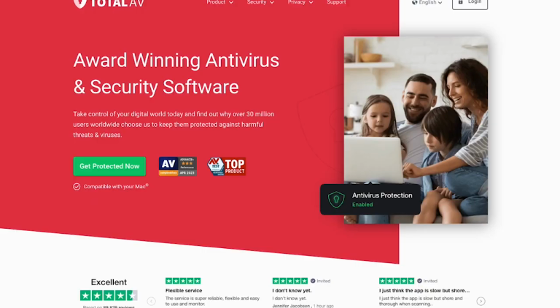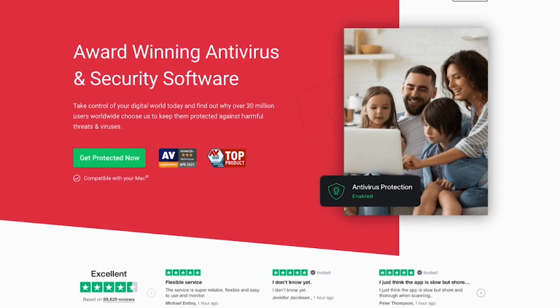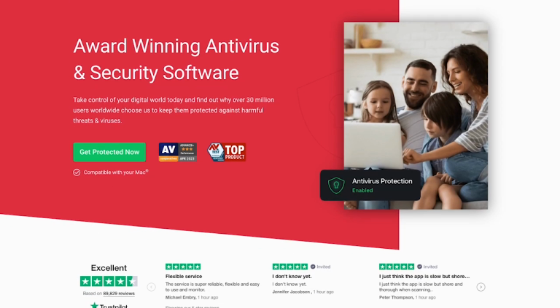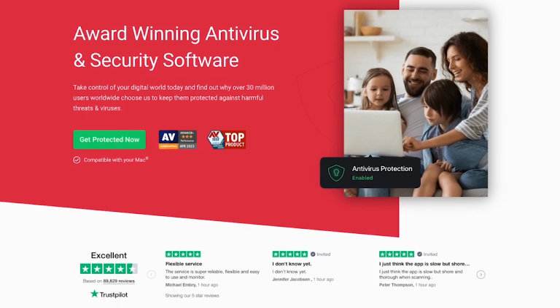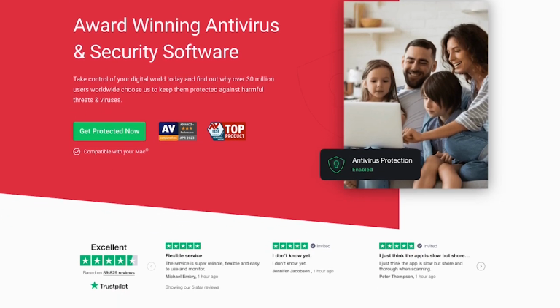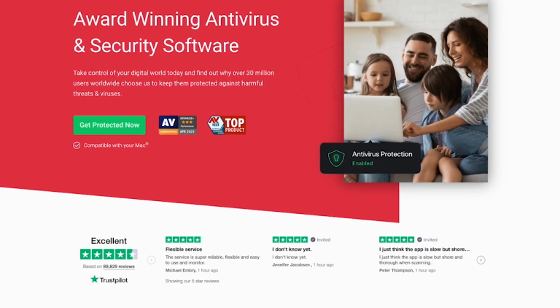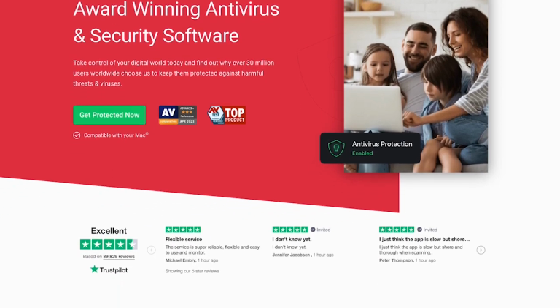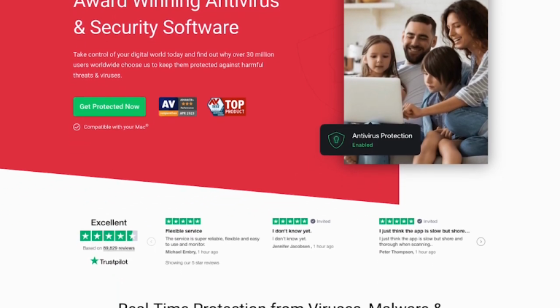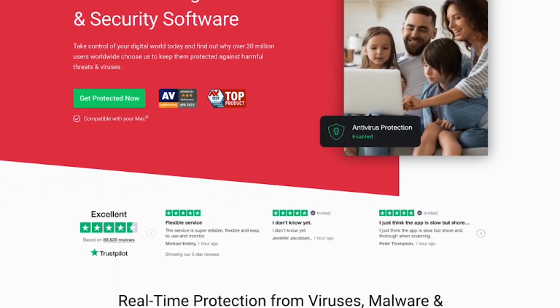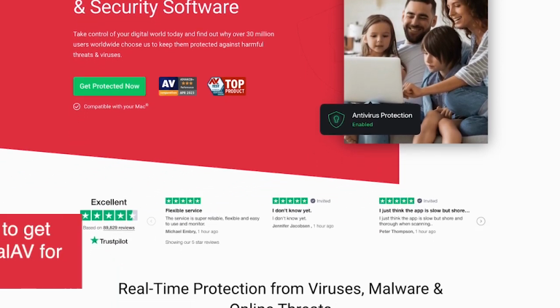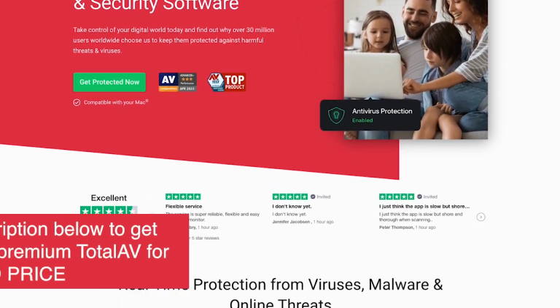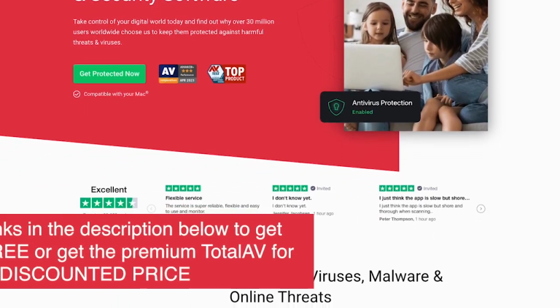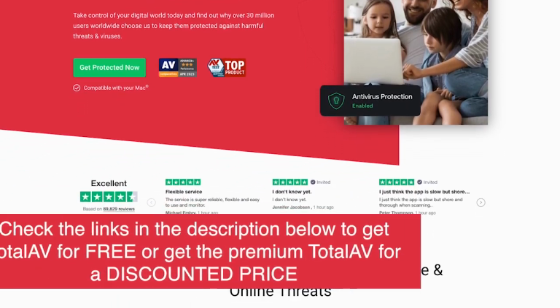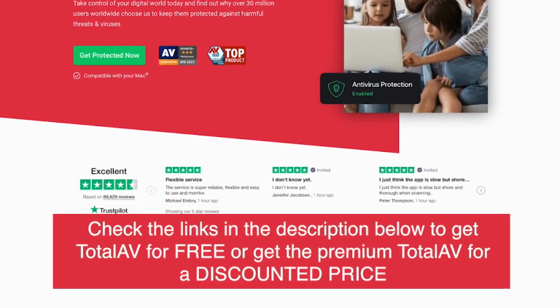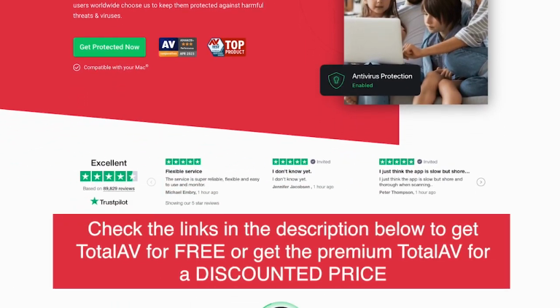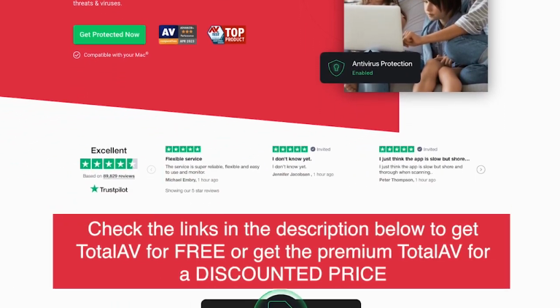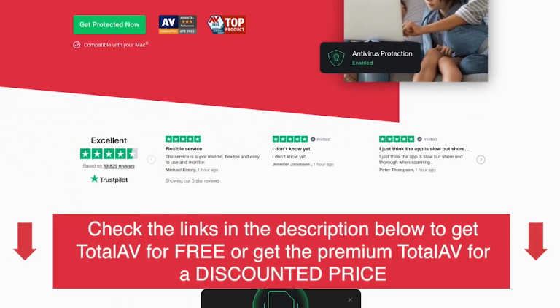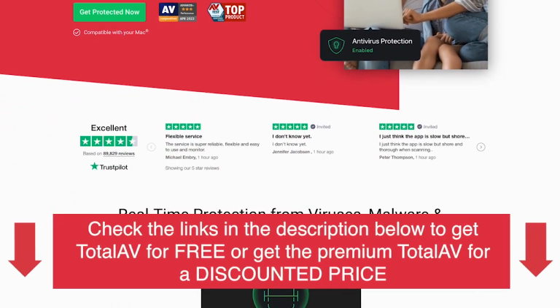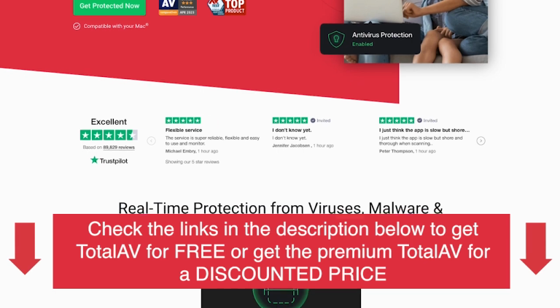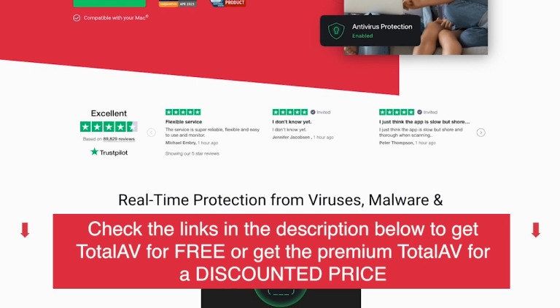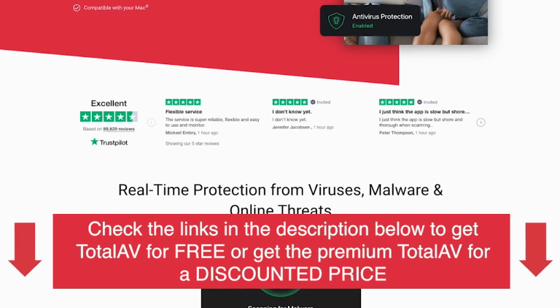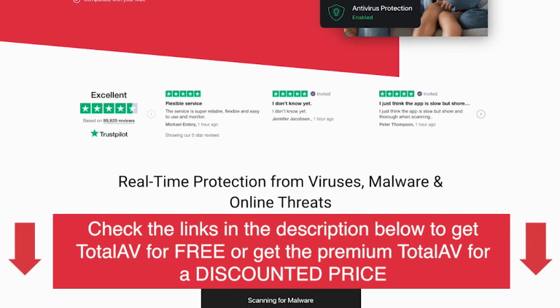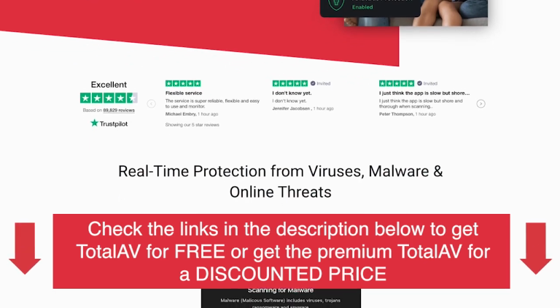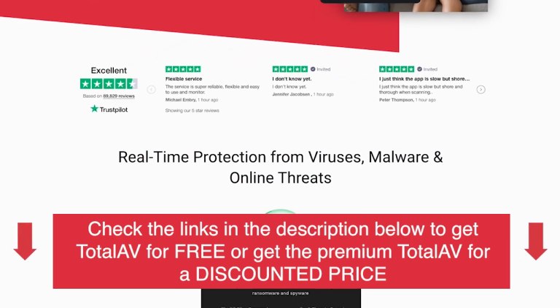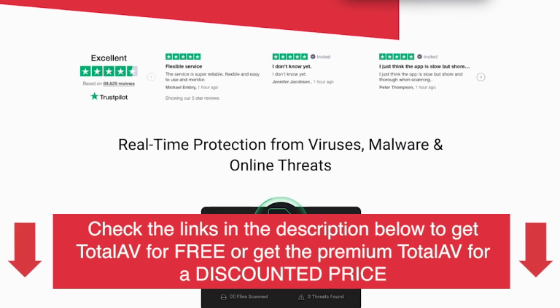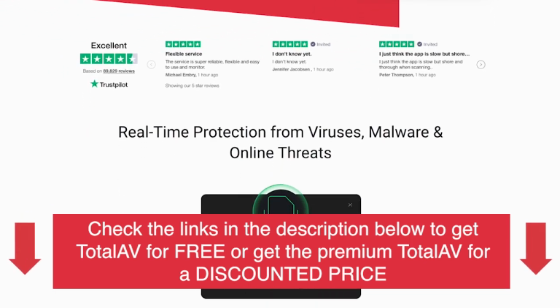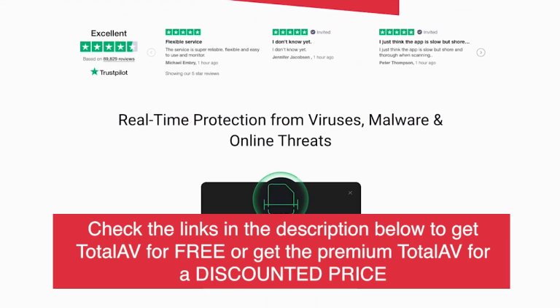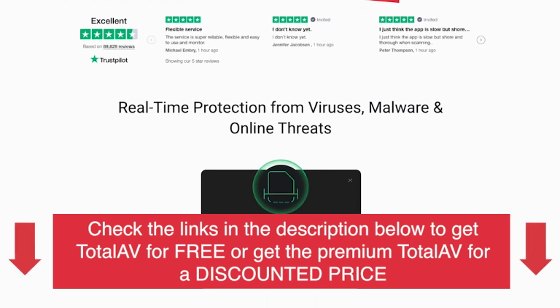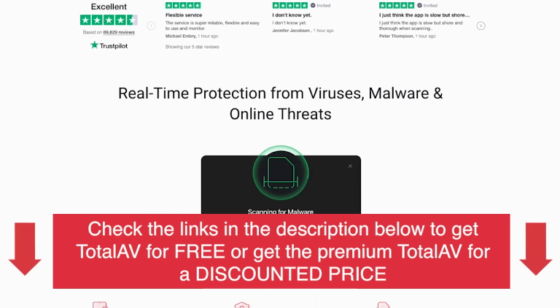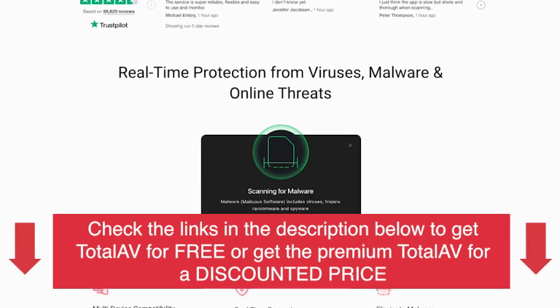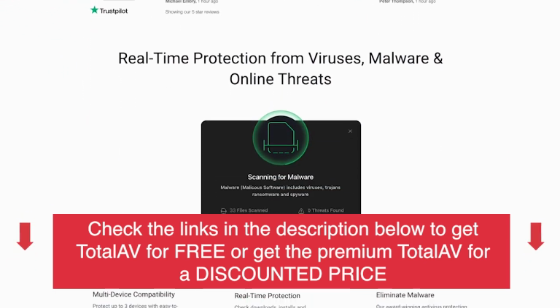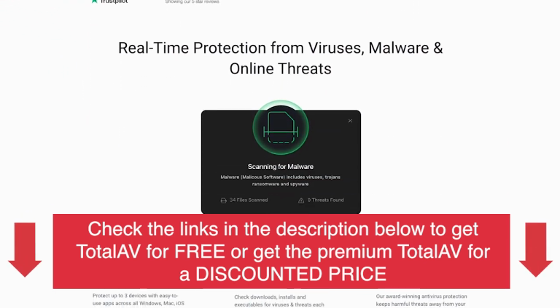Before anything else, make sure to check out the links in the description below to get TotalAV for free or get the premium TotalAV for a discounted price.